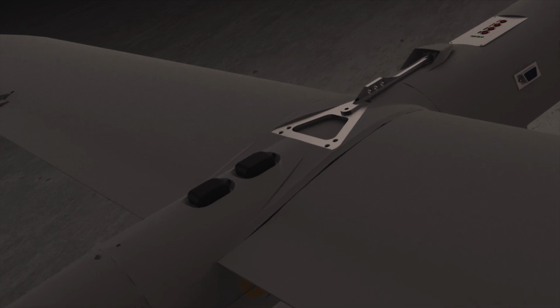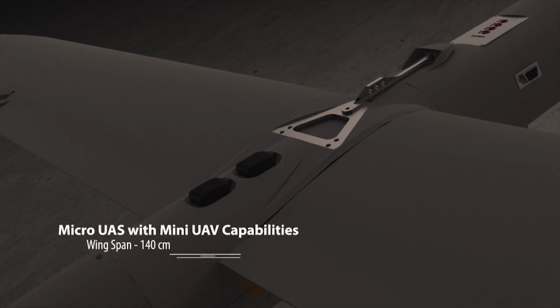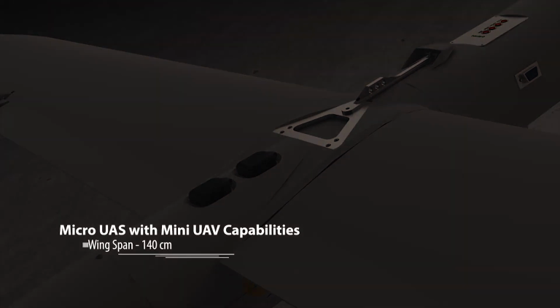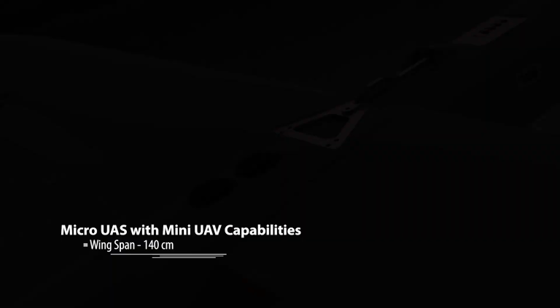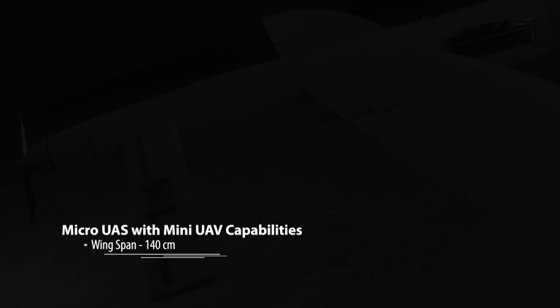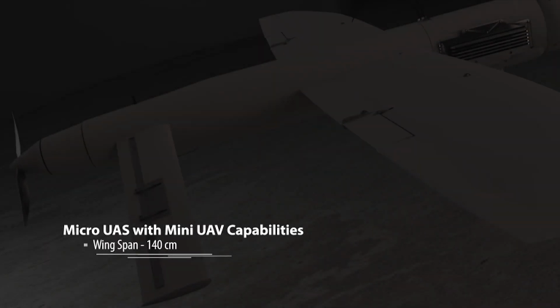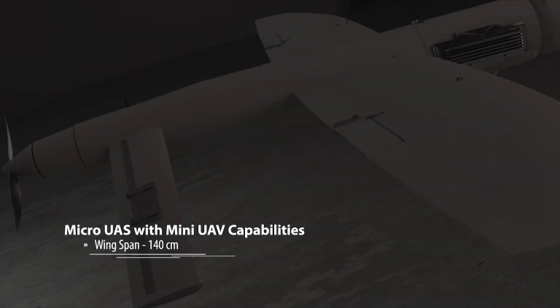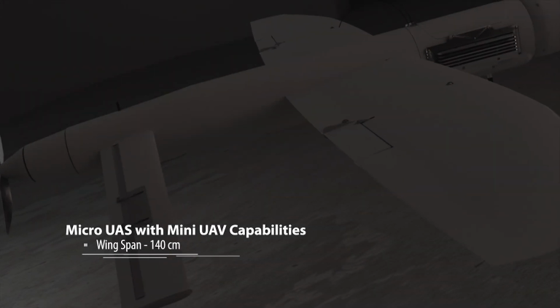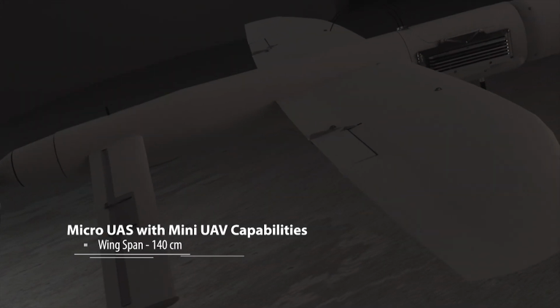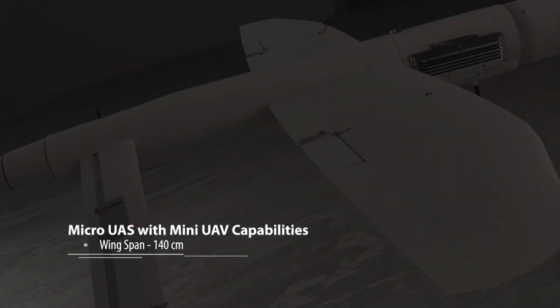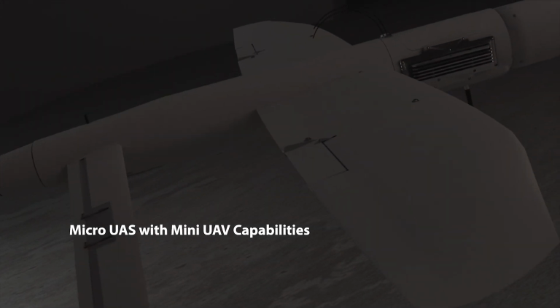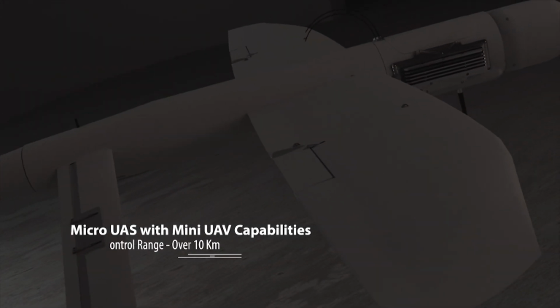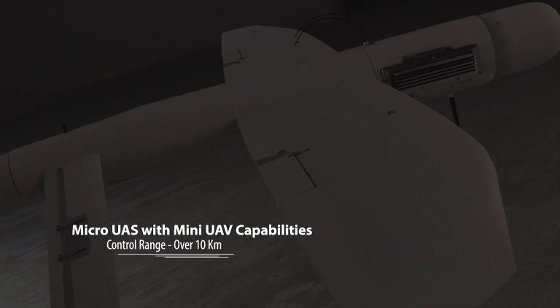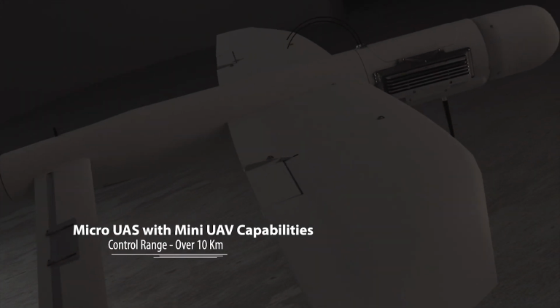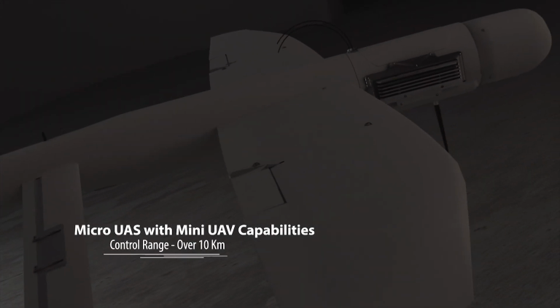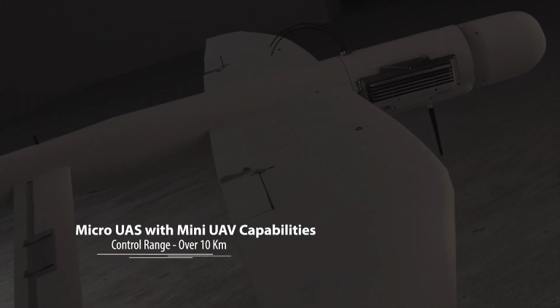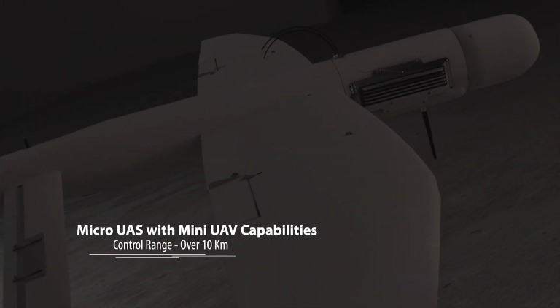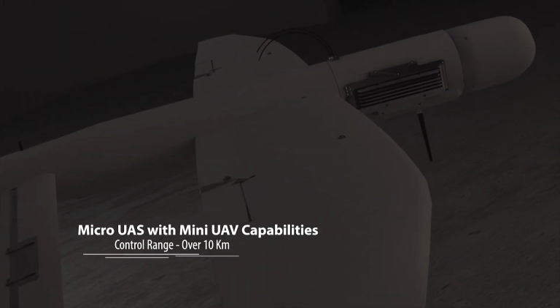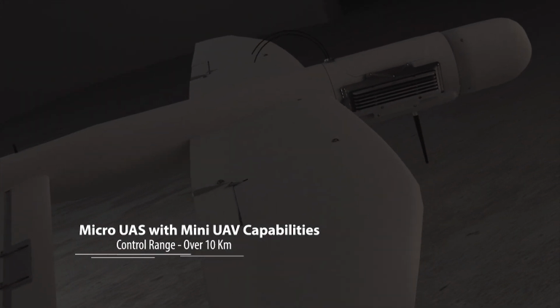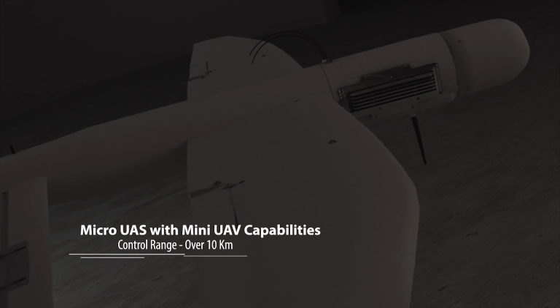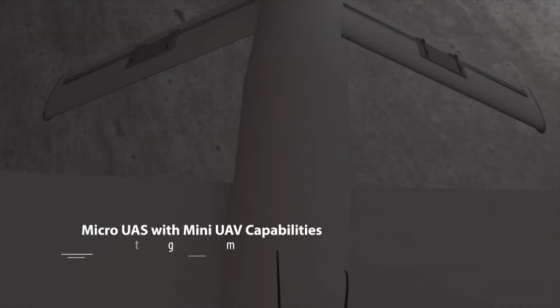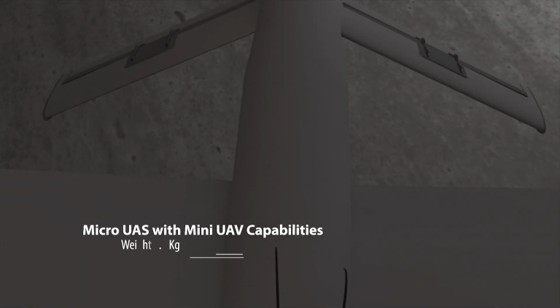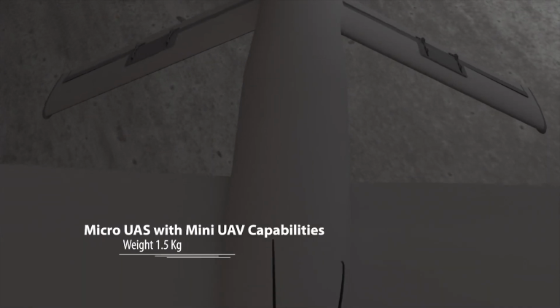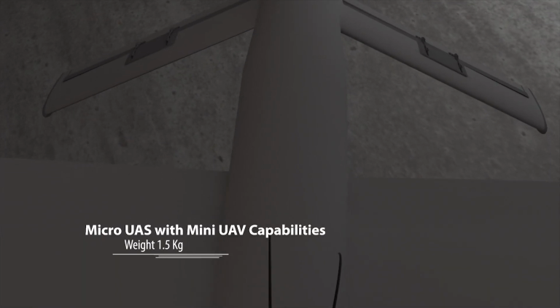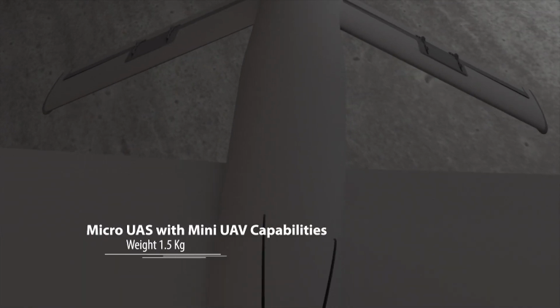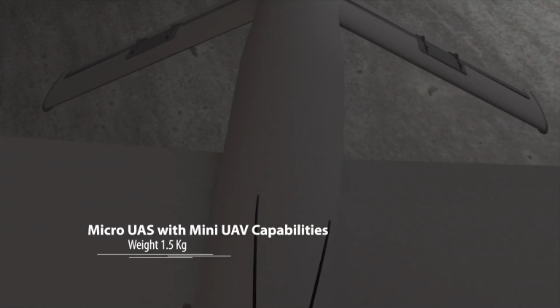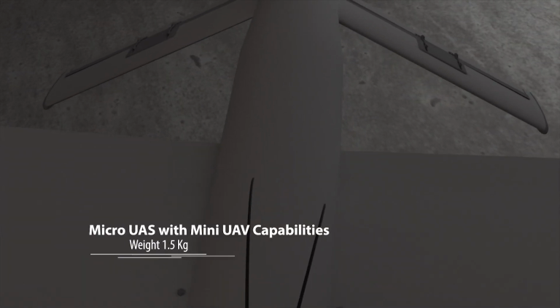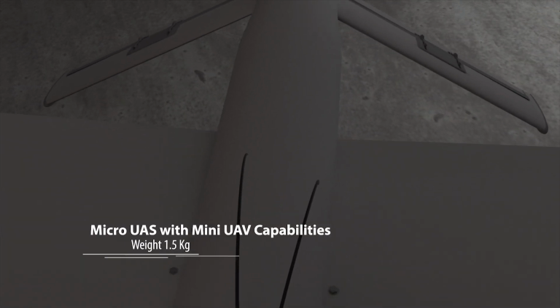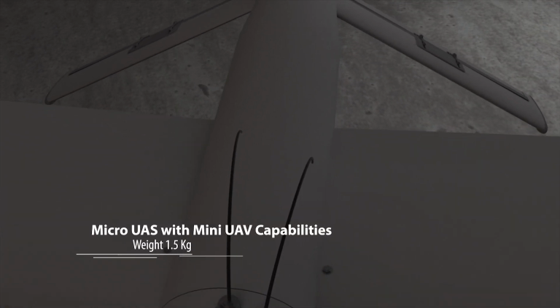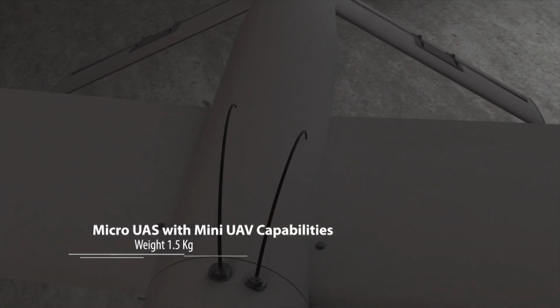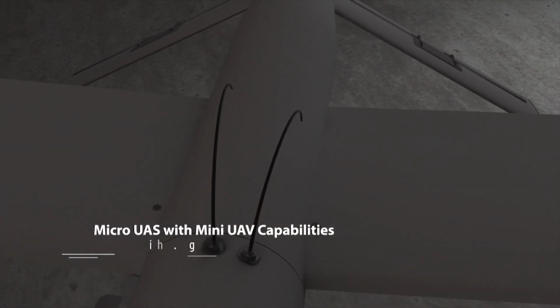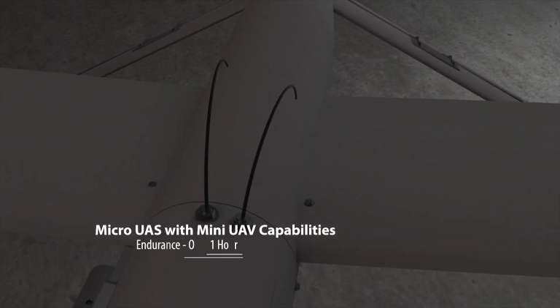The Micro-B. State-of-the-art micro UAS with the capabilities of a mini UAS.